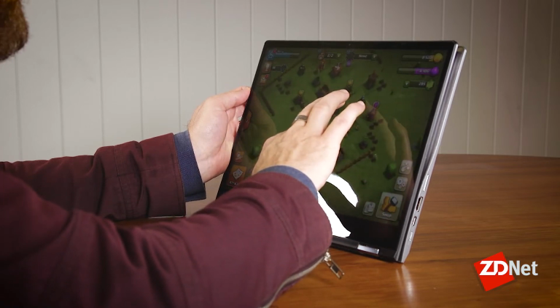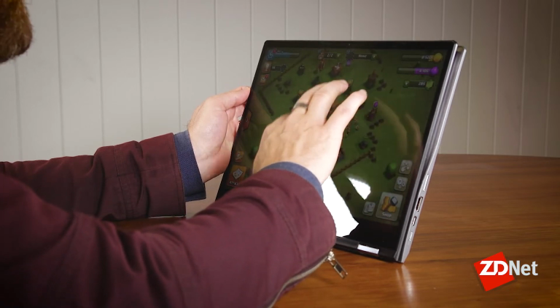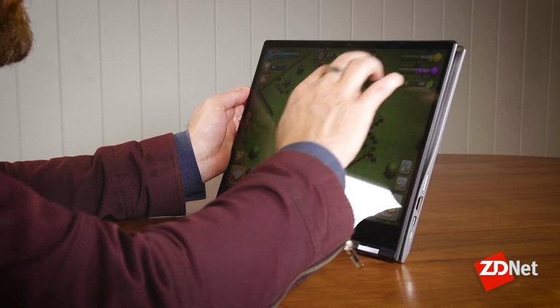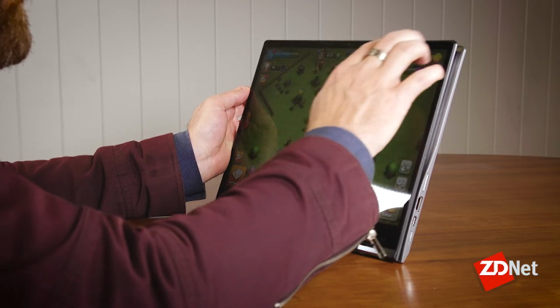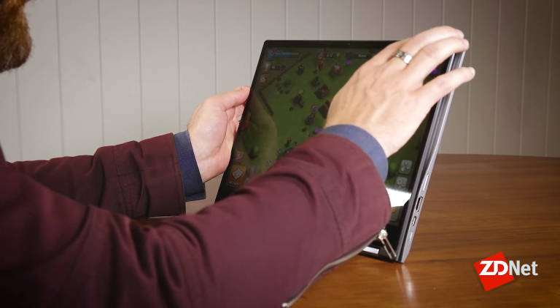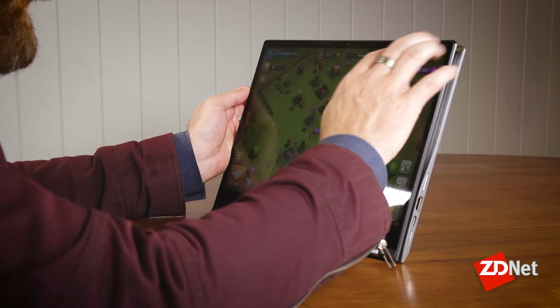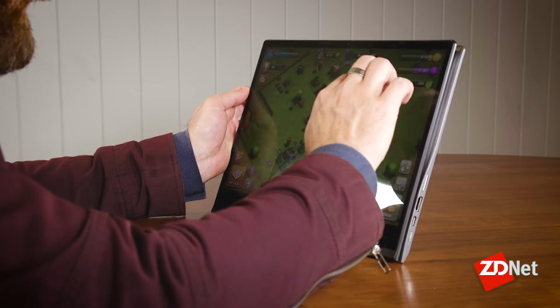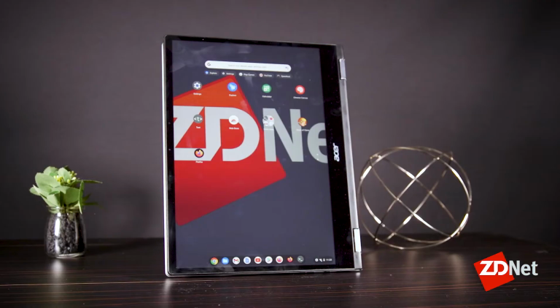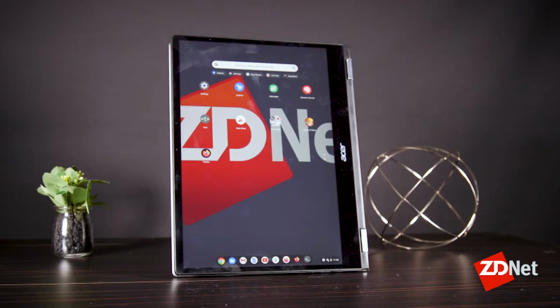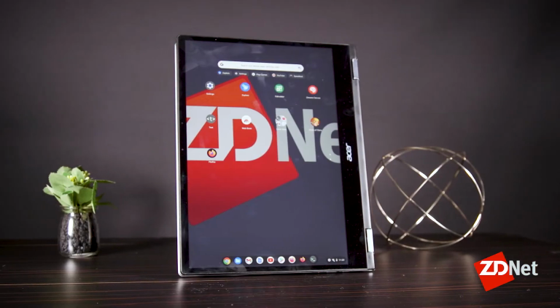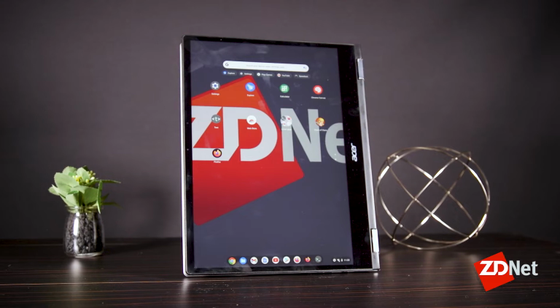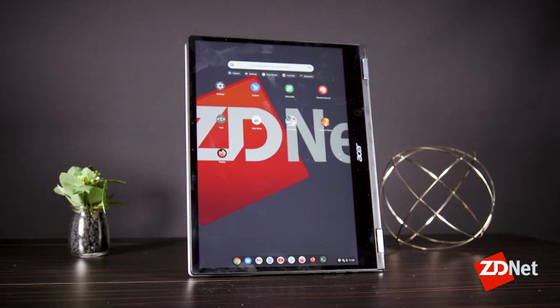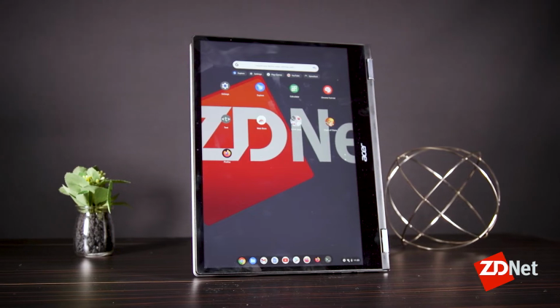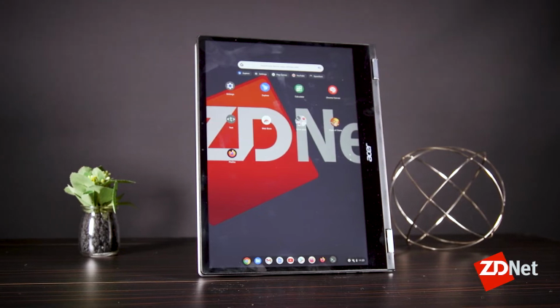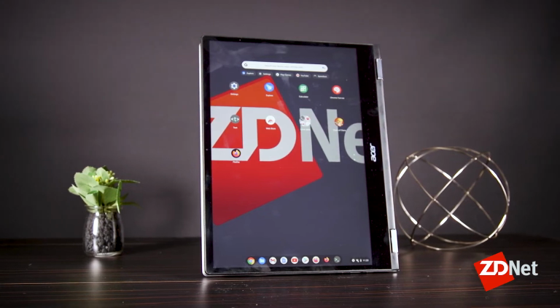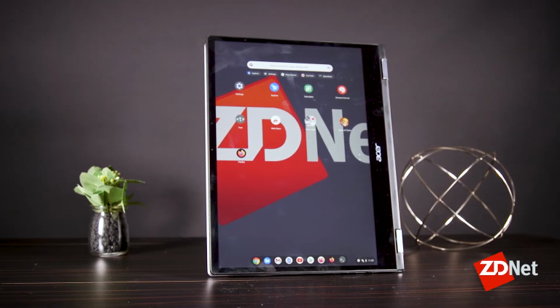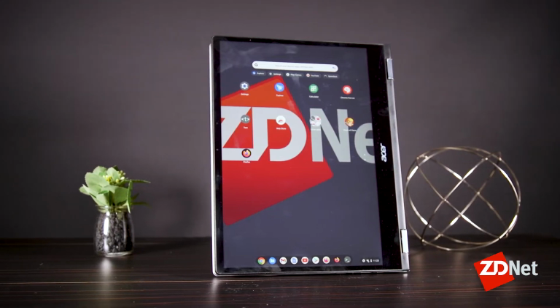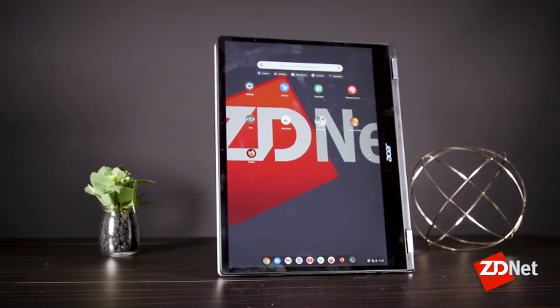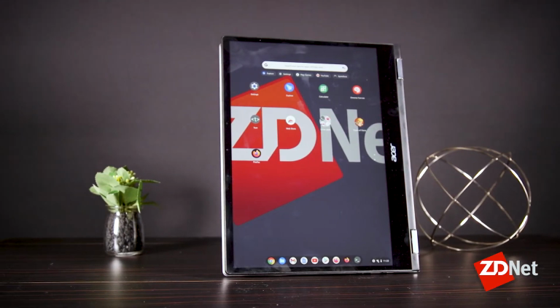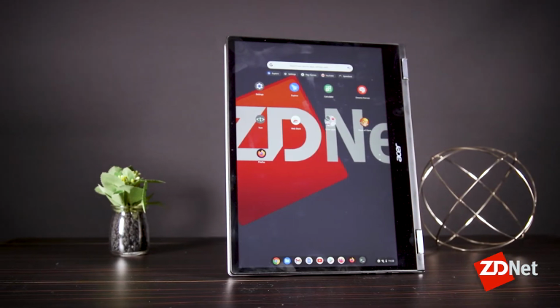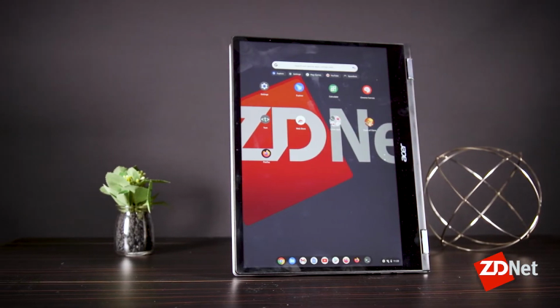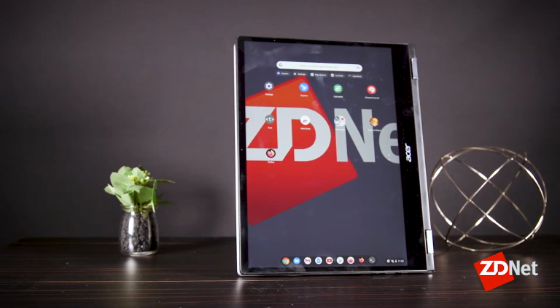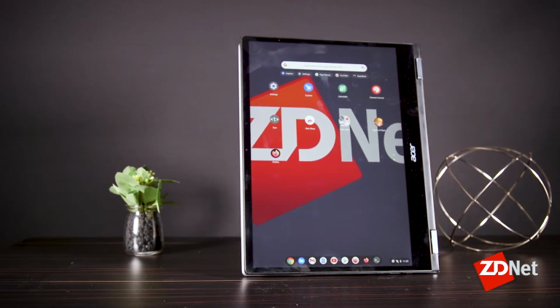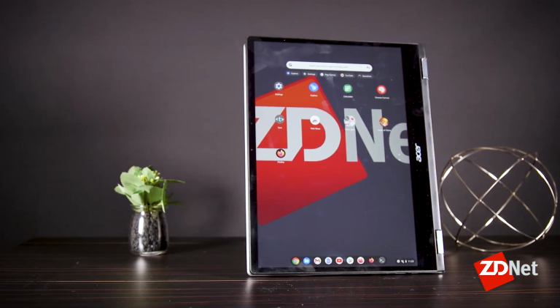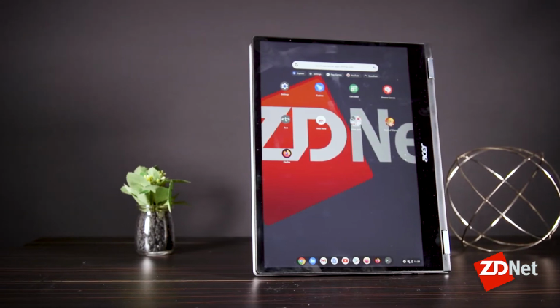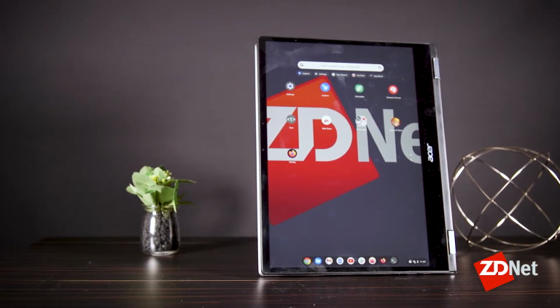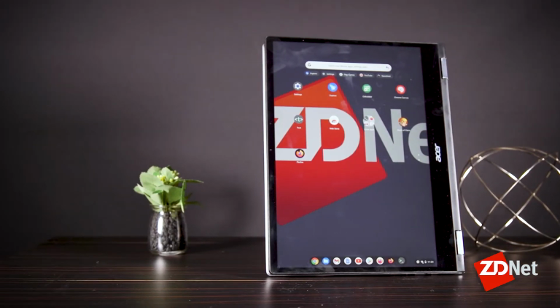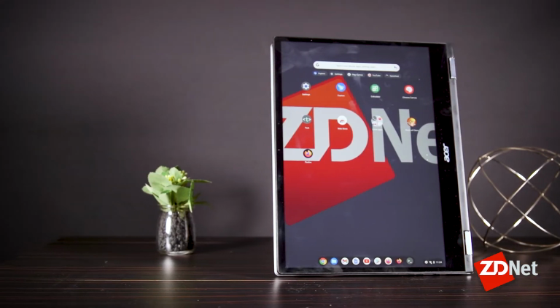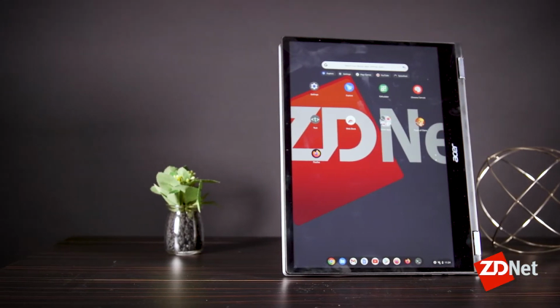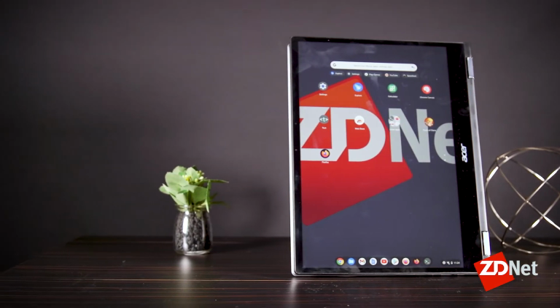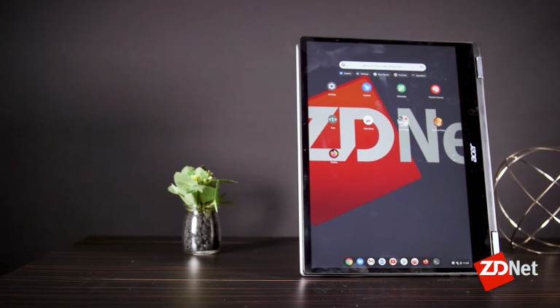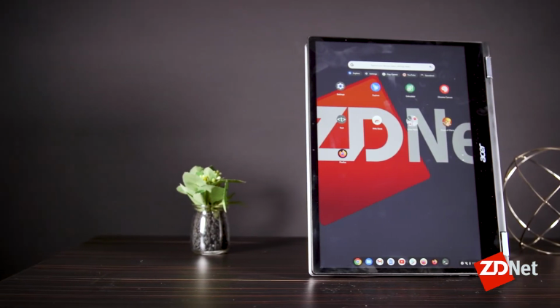It turns out running phone apps on computers is a lot better when you can actually touch the interface. This is something Apple could and should do as it pushes iOS and macOS closer together.